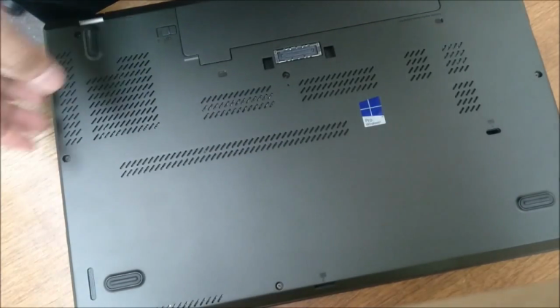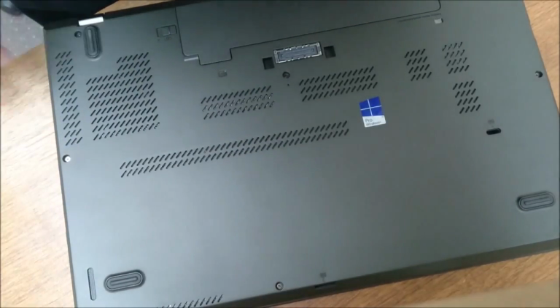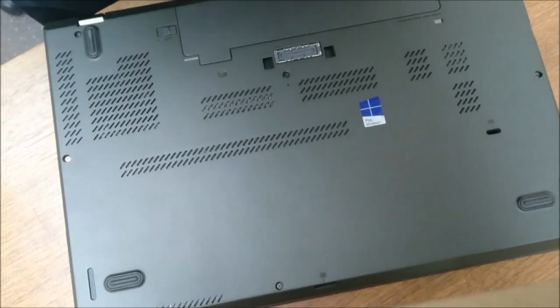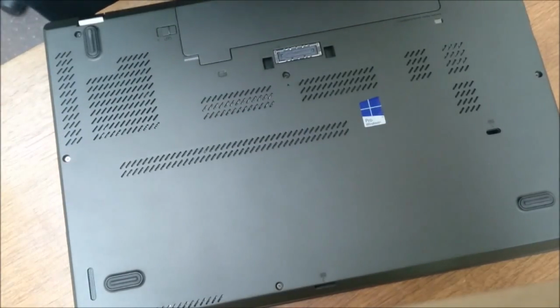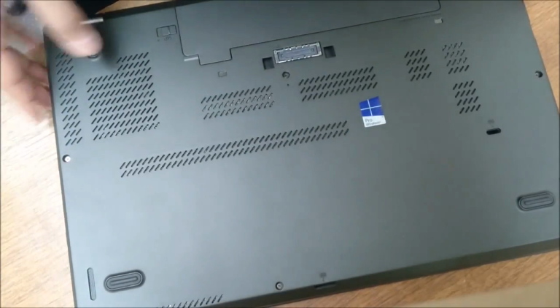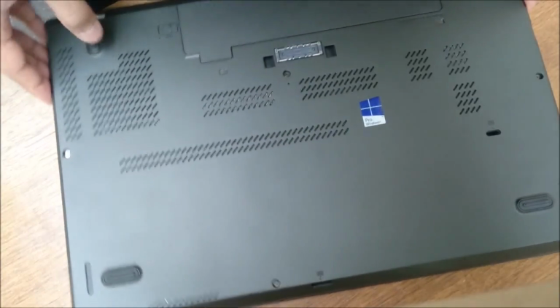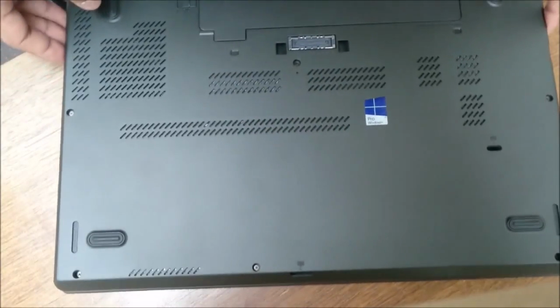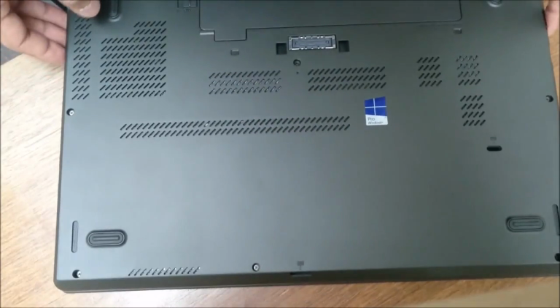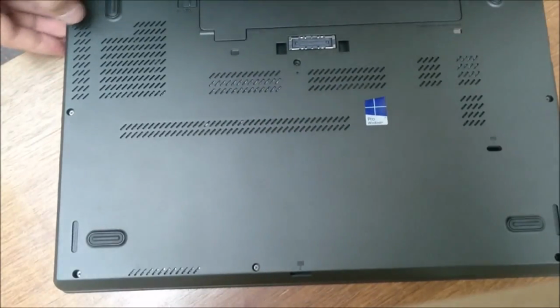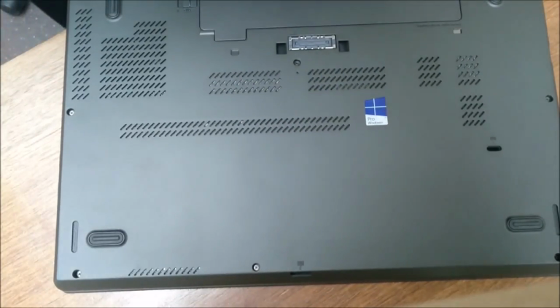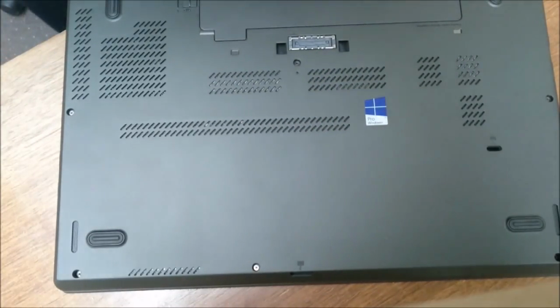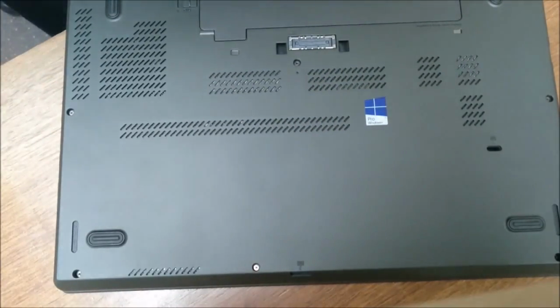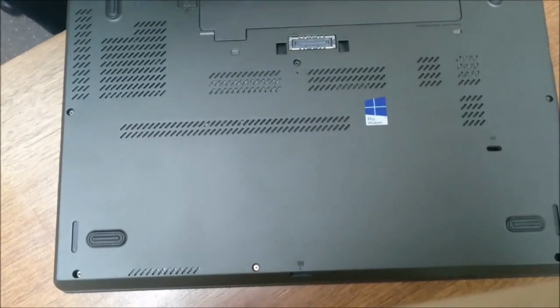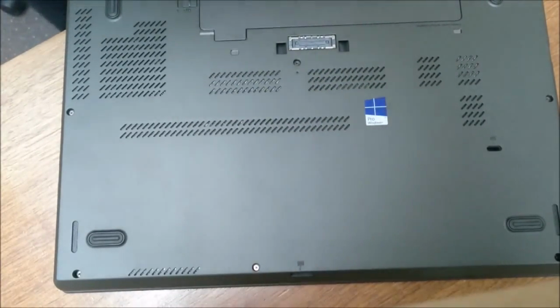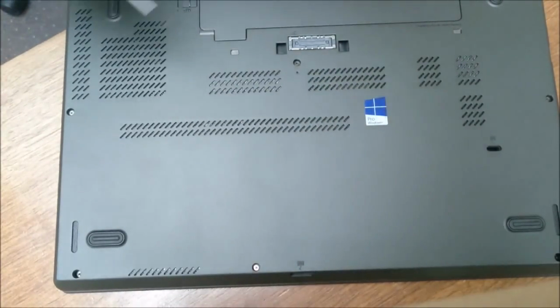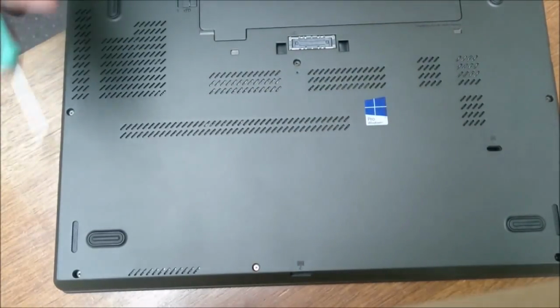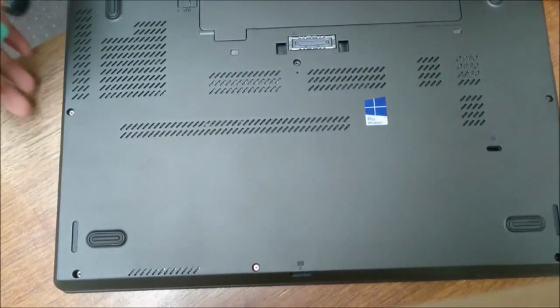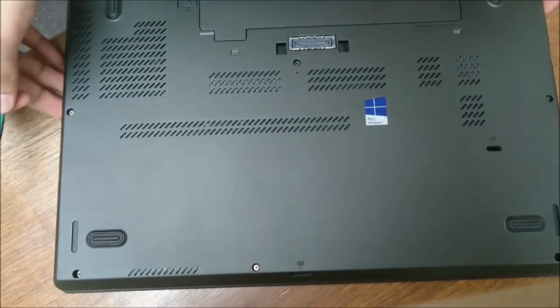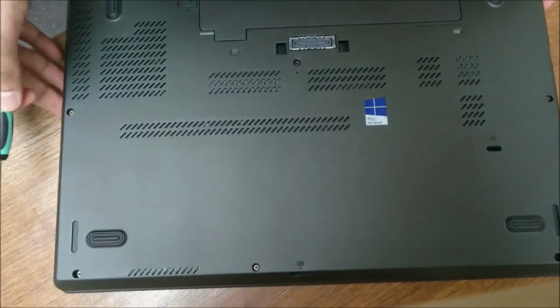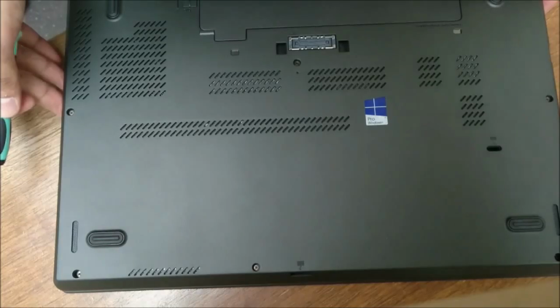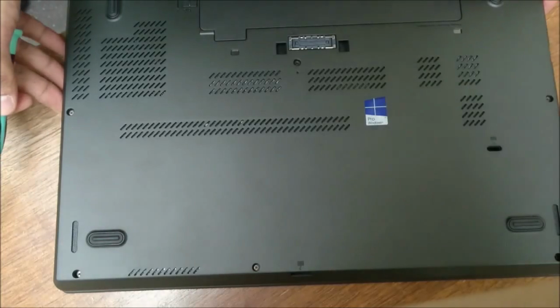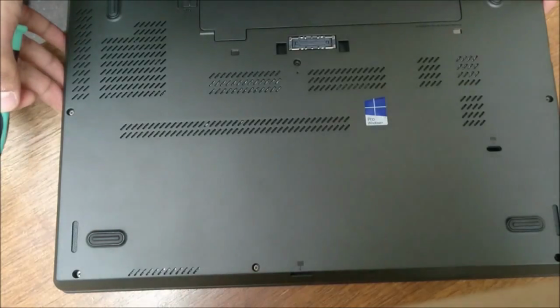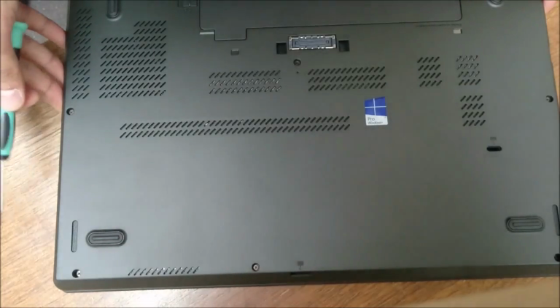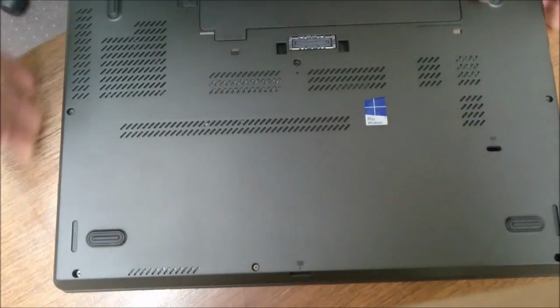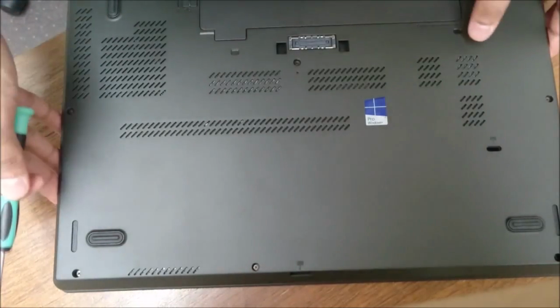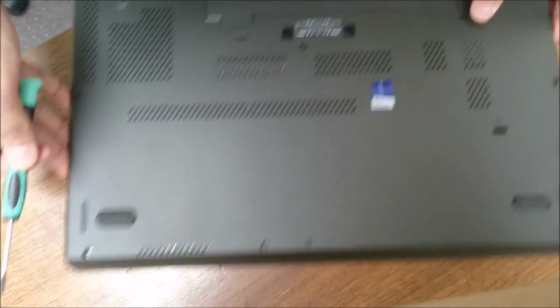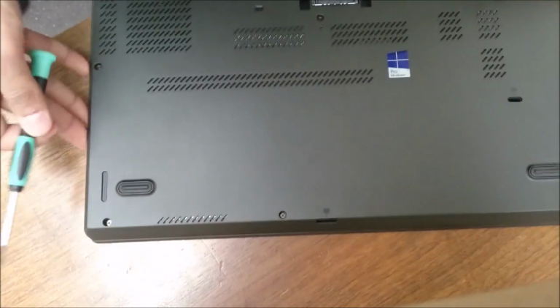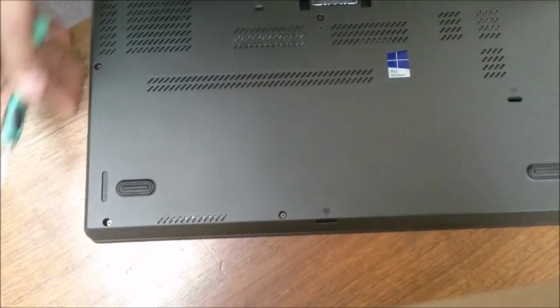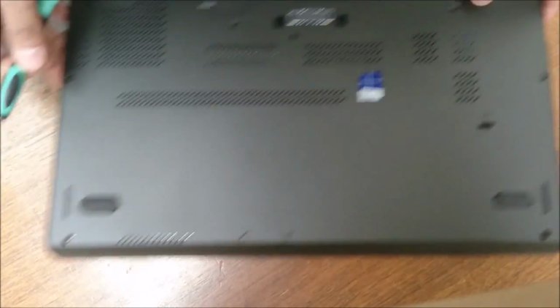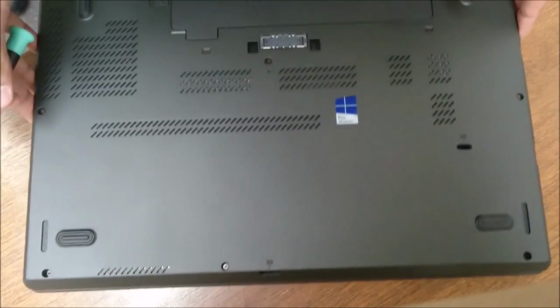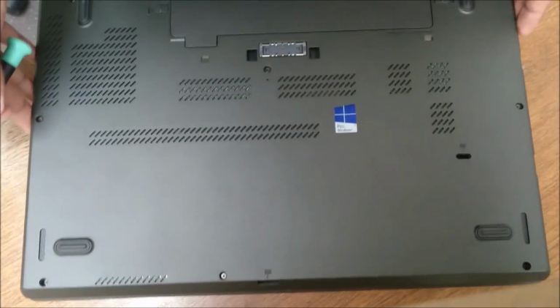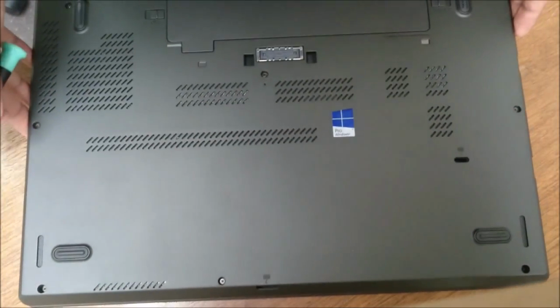I'm going to be replacing the hard drive on this W550S. There are eight screws to remove.